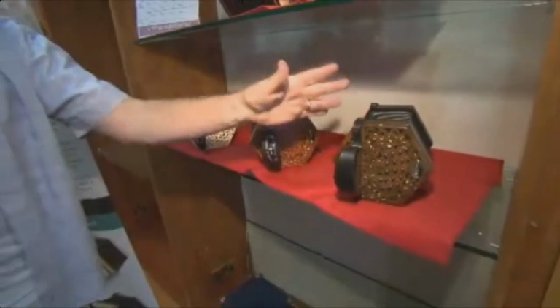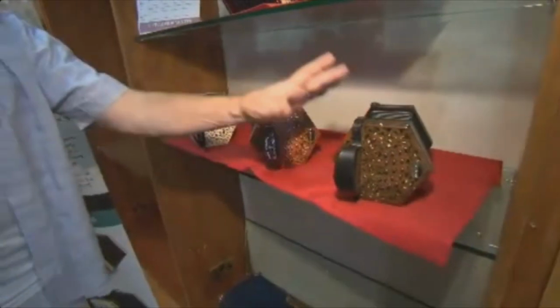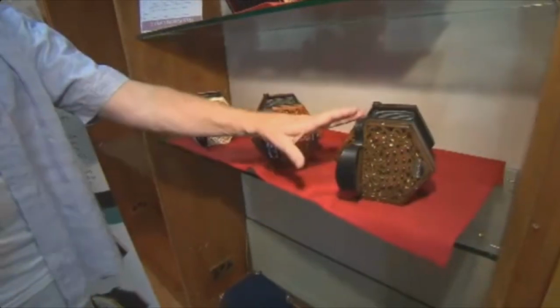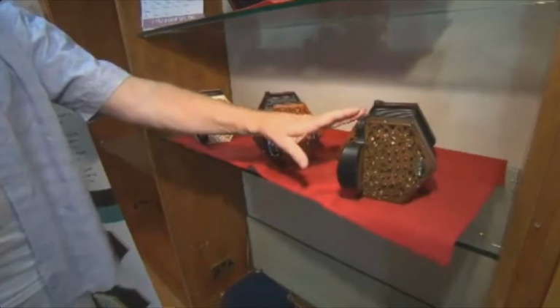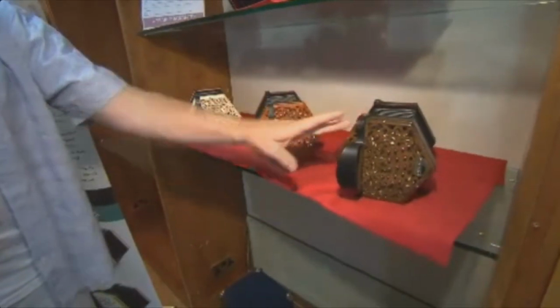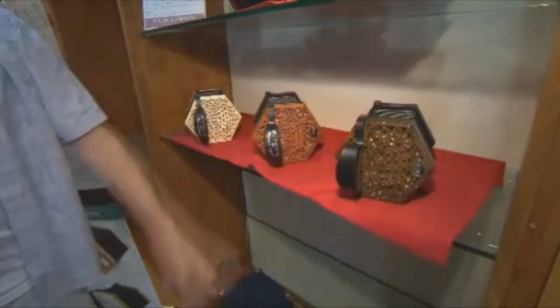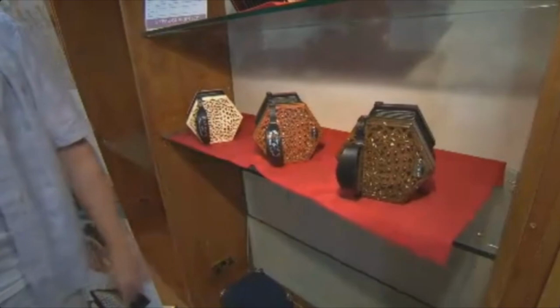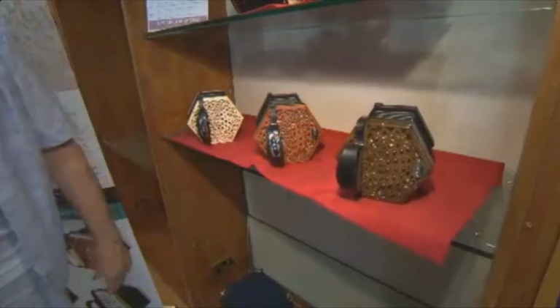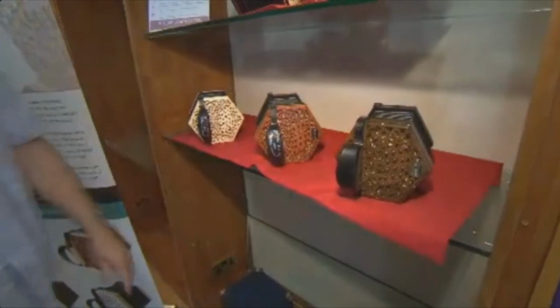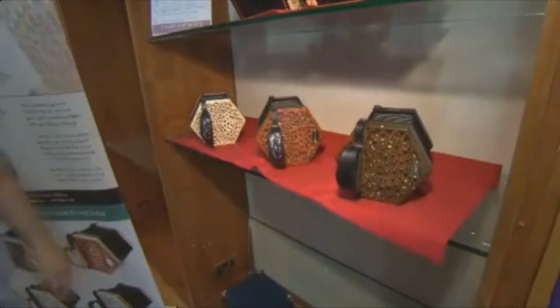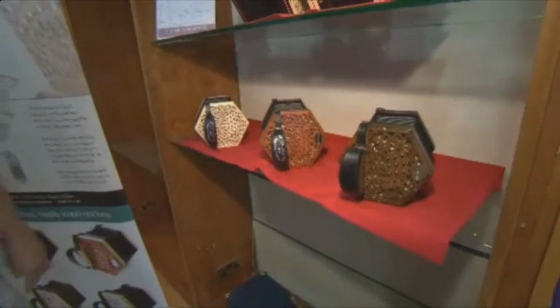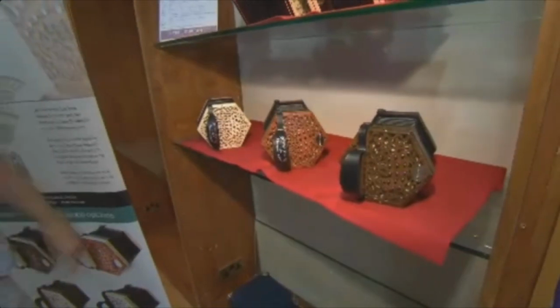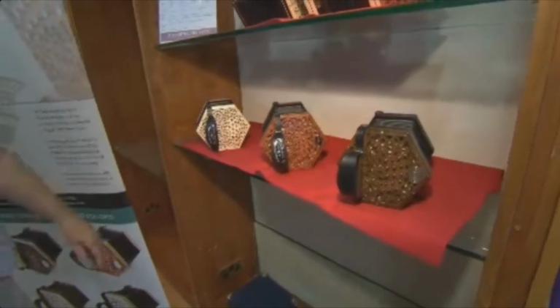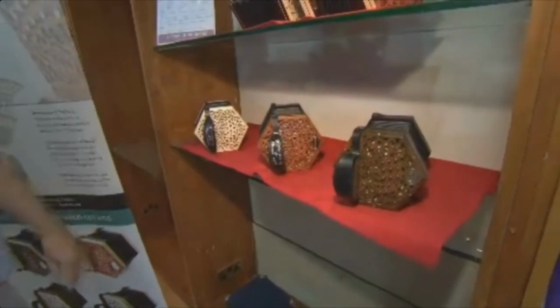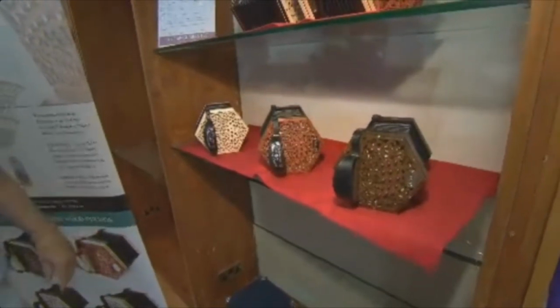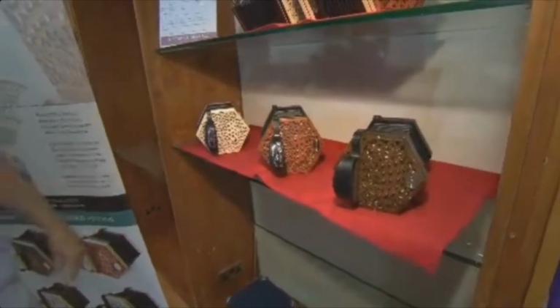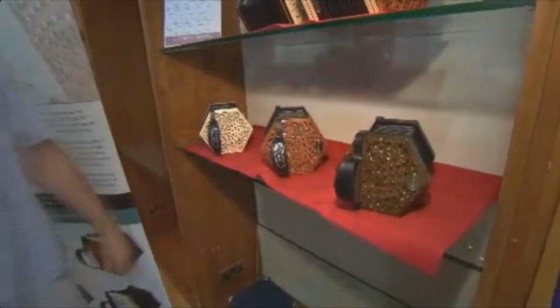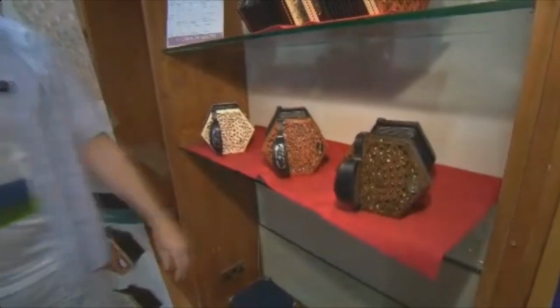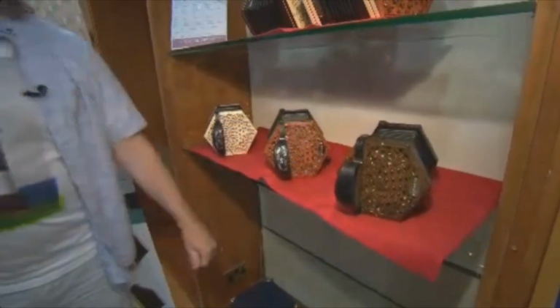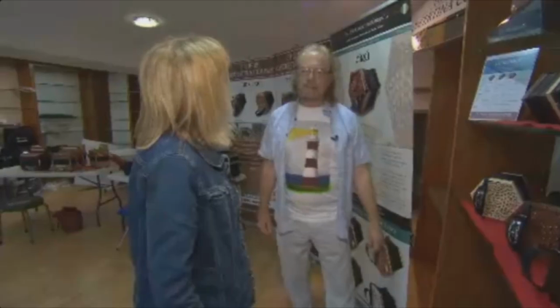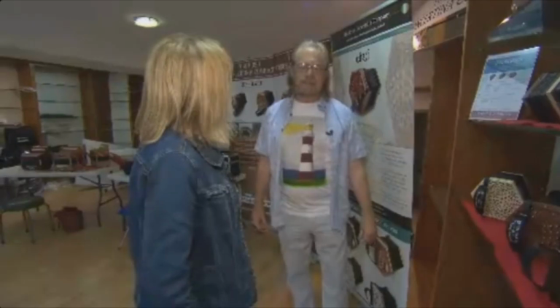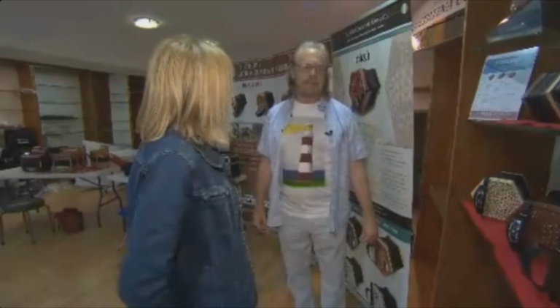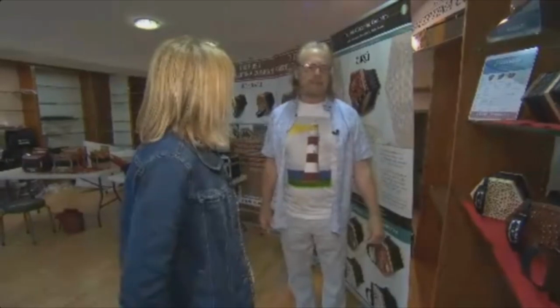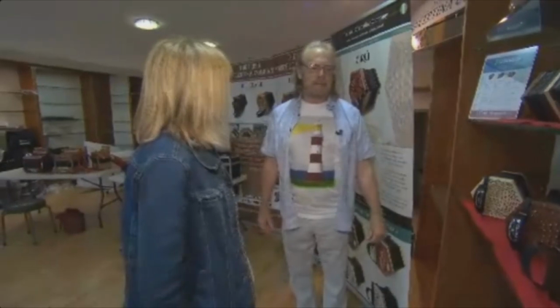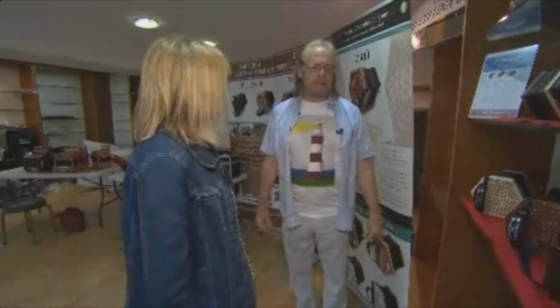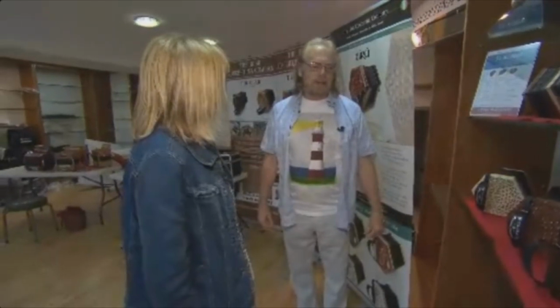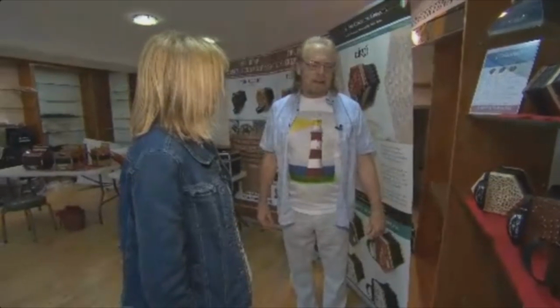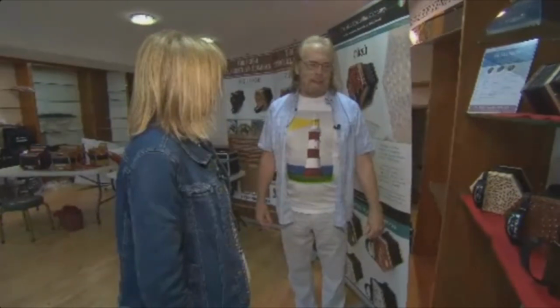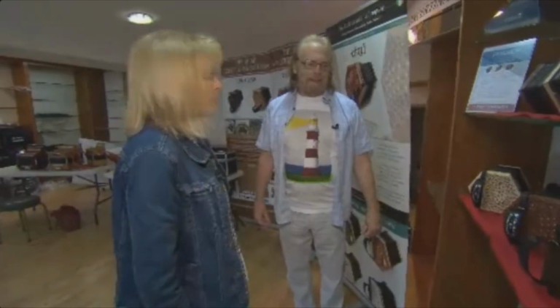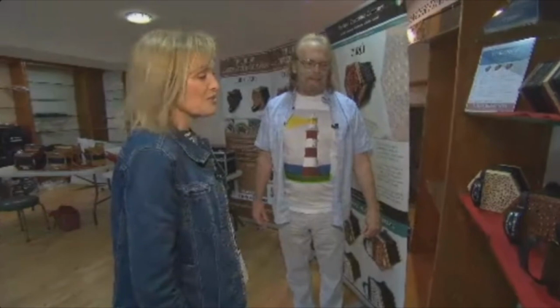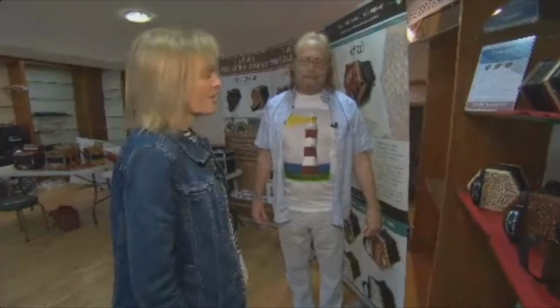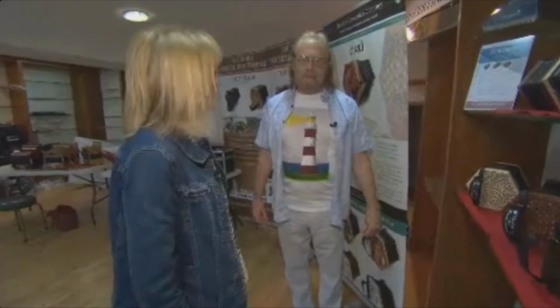The concertina has a lovely sound — it's always been associated with Clare. What's the process for making the concertina, Sean? Where do you start?